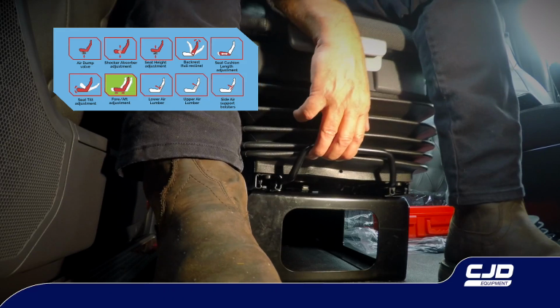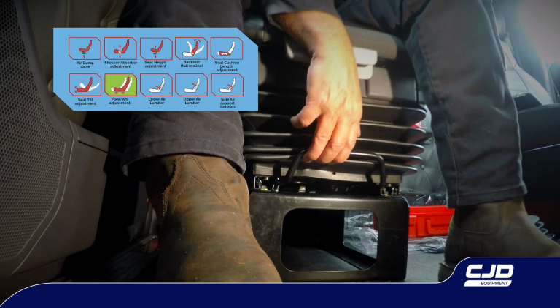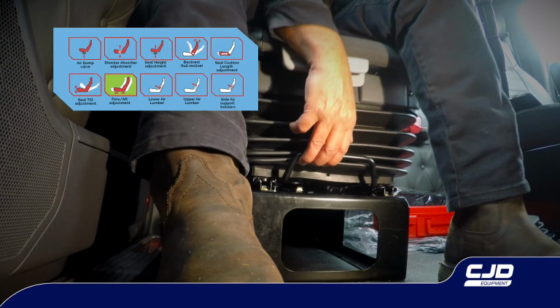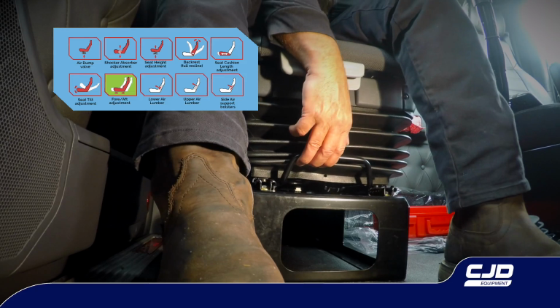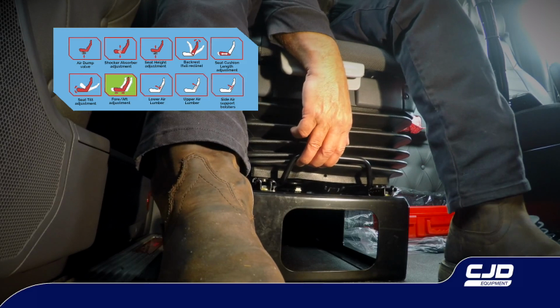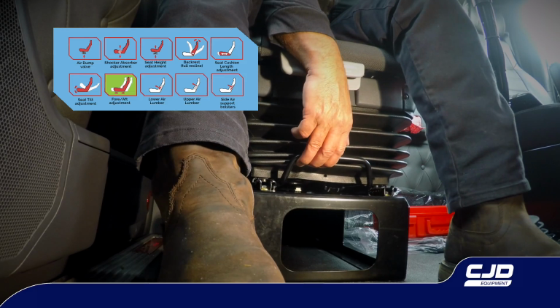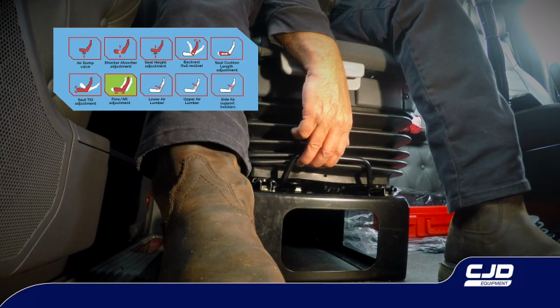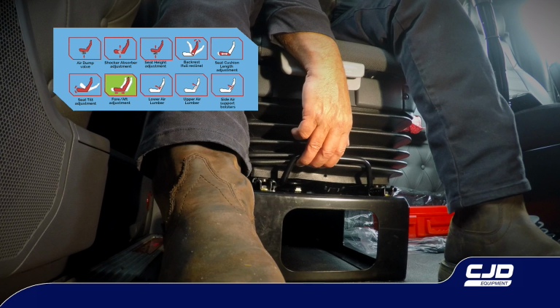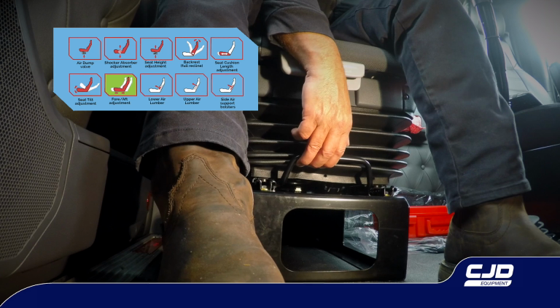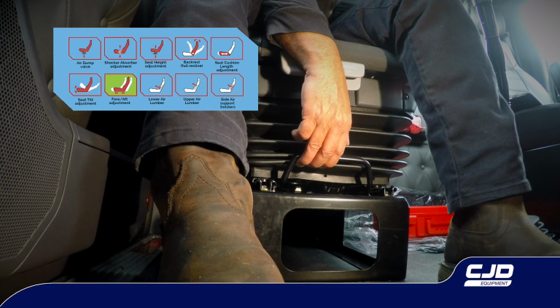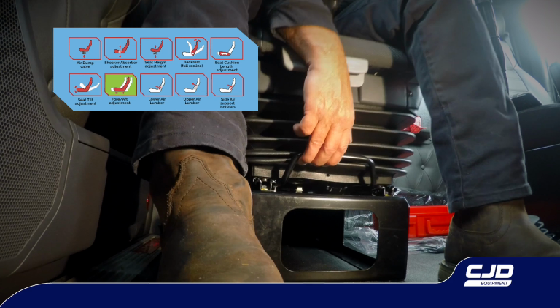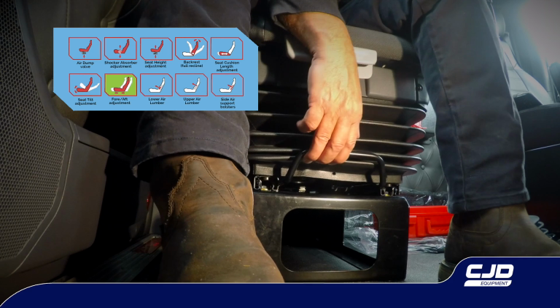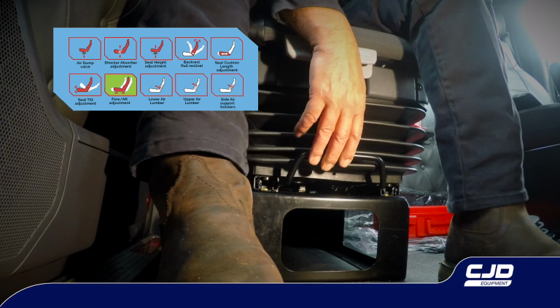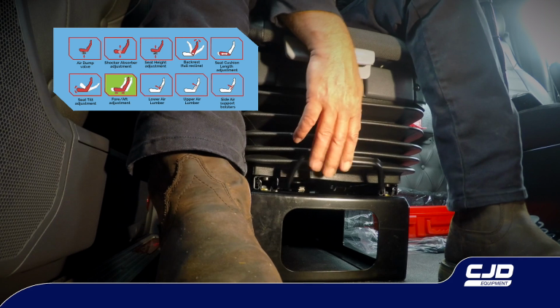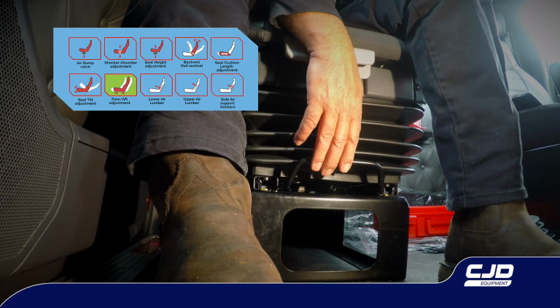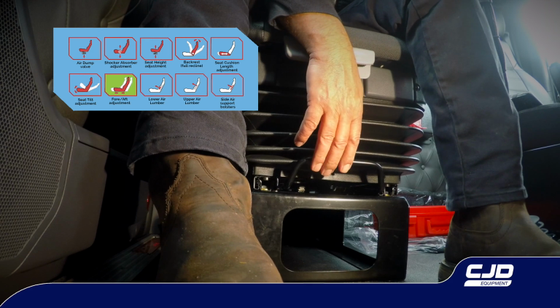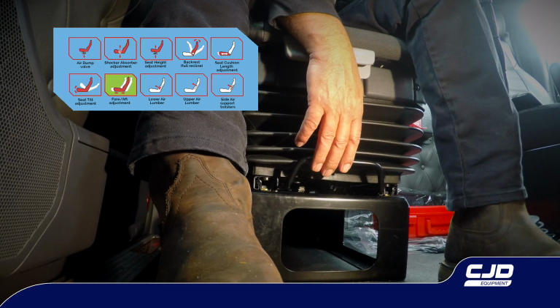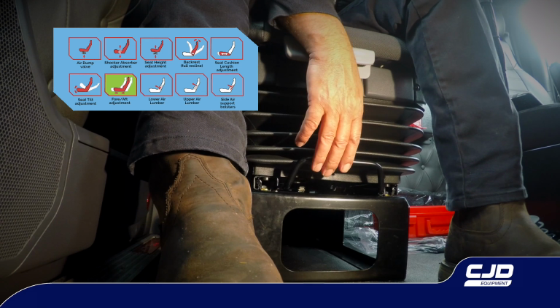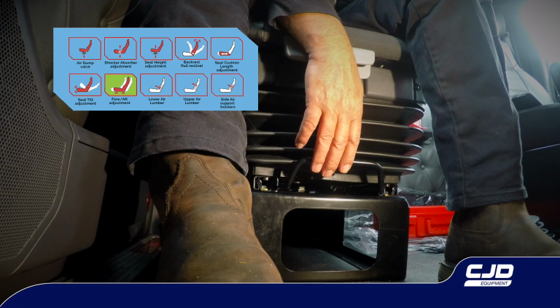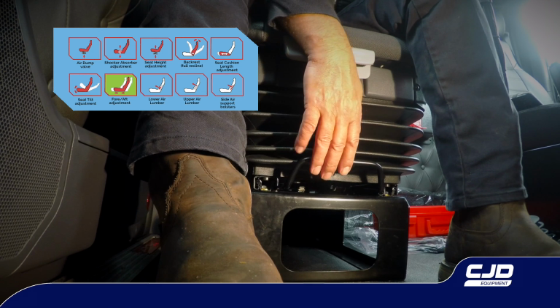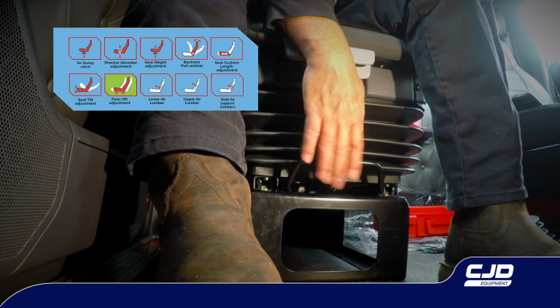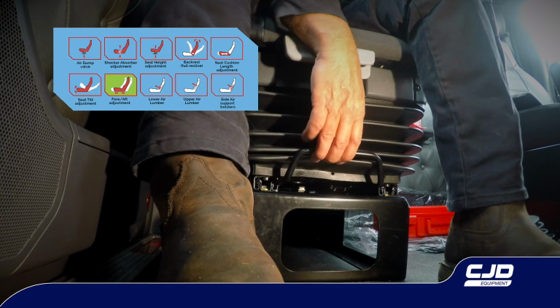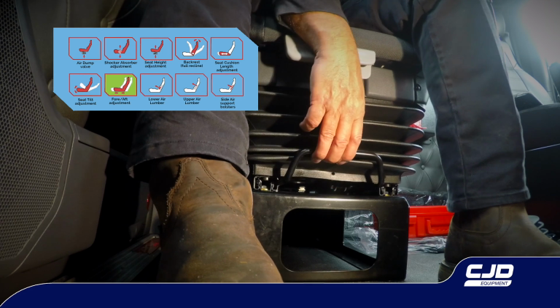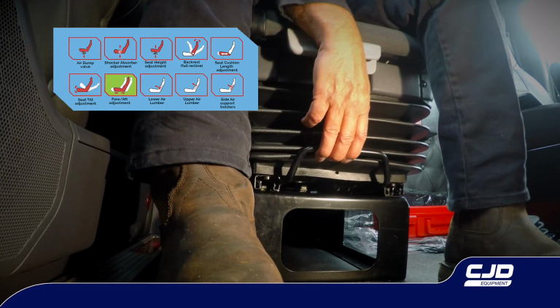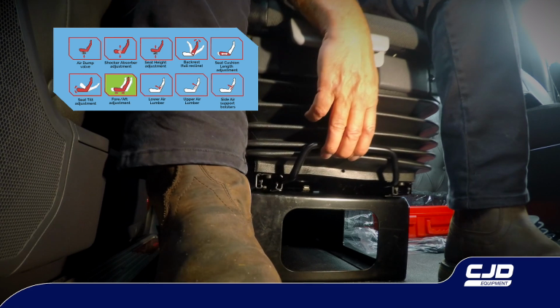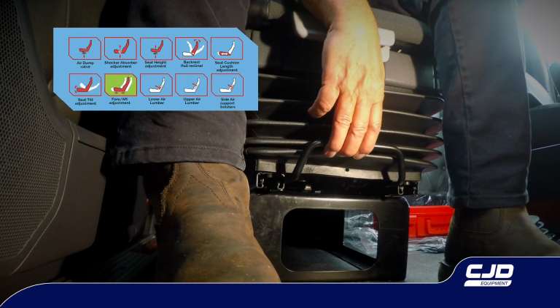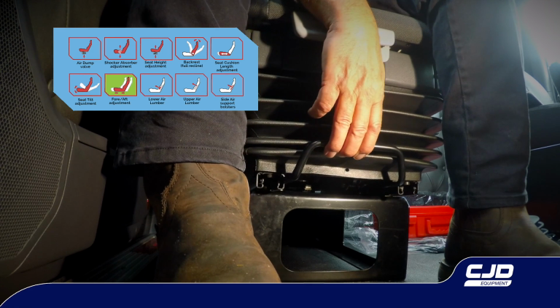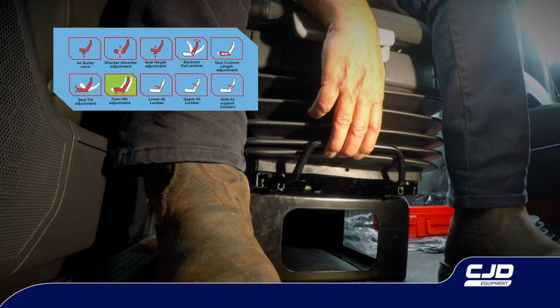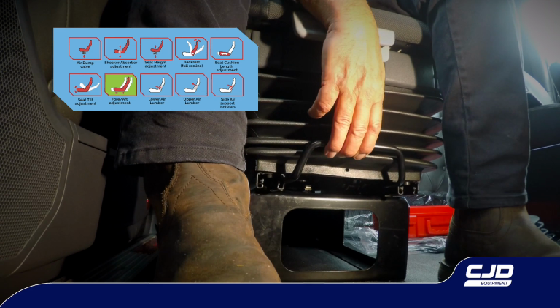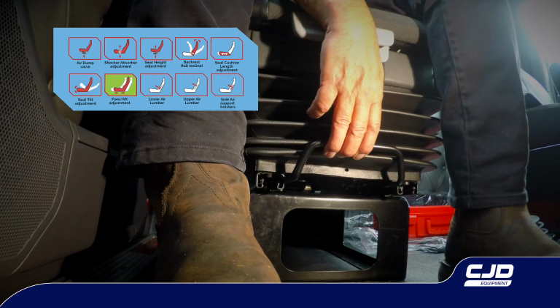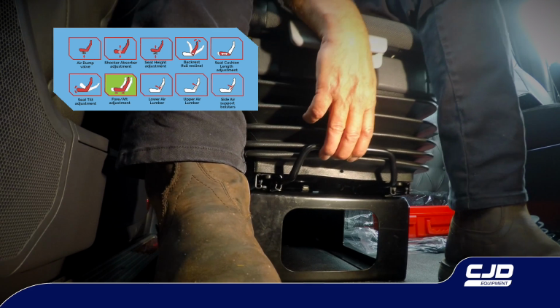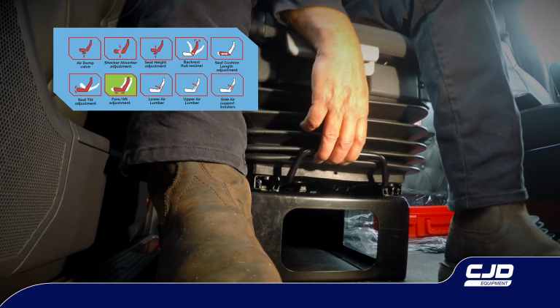Seat slide adjustment. Lift the slide handle and slide the seat backward or forward to the required position. Release the handle to lock.